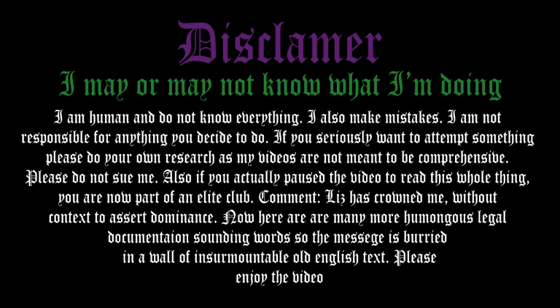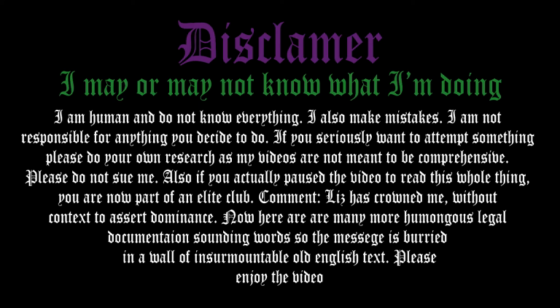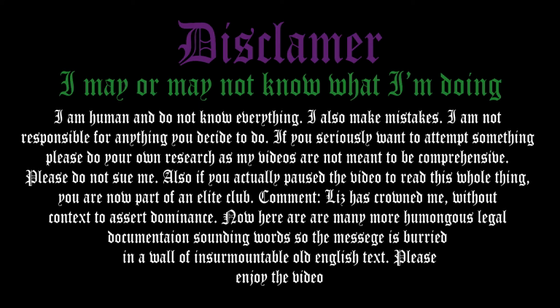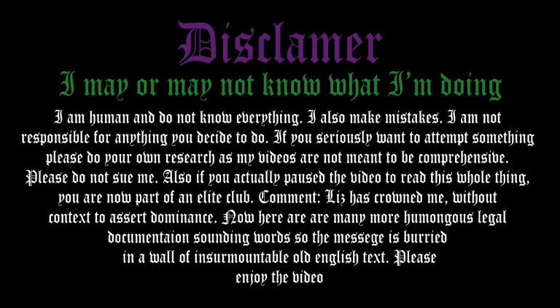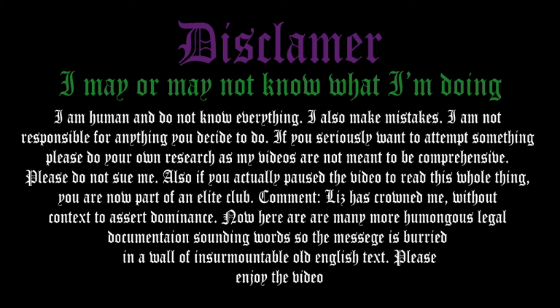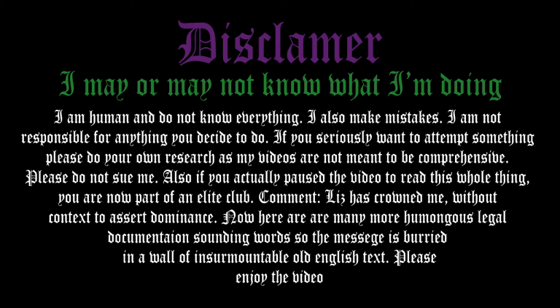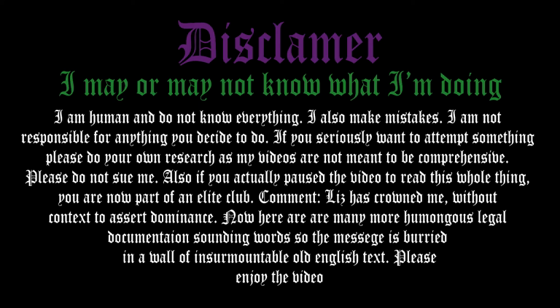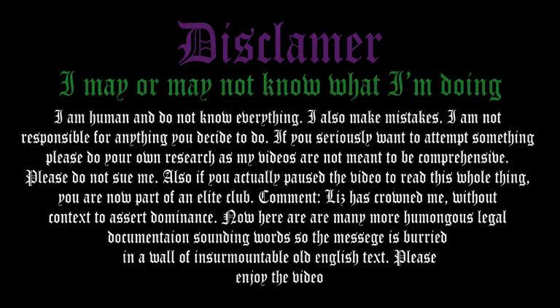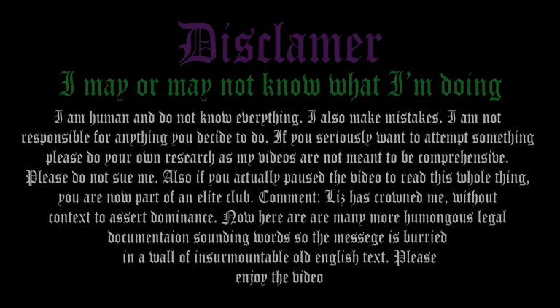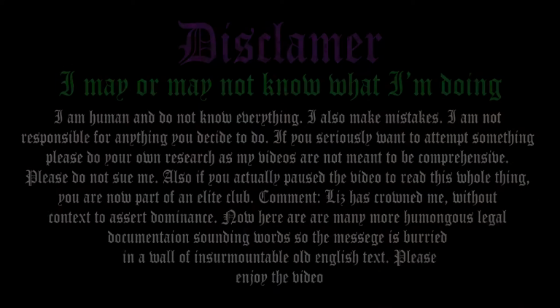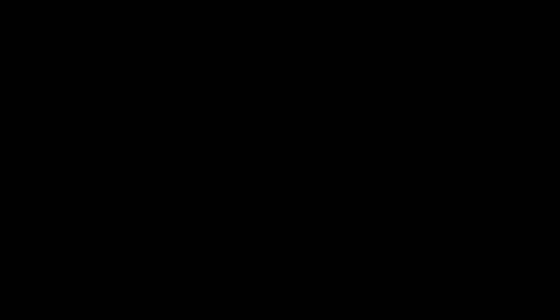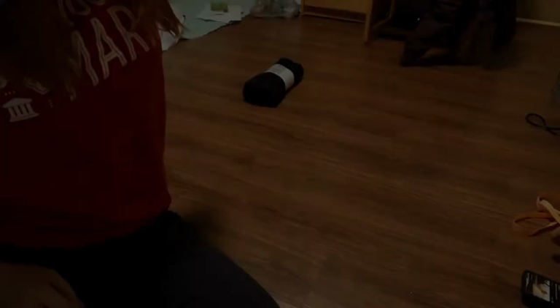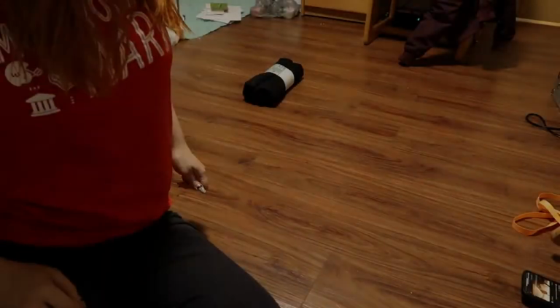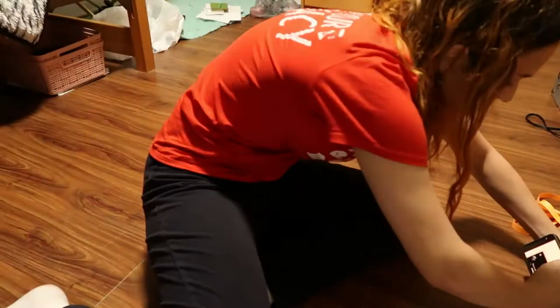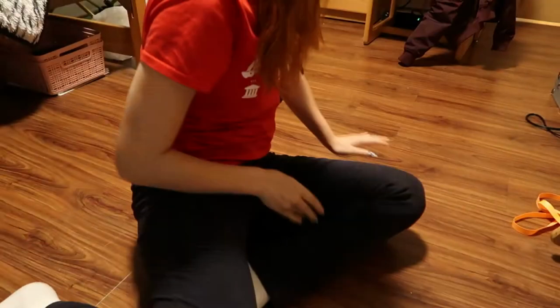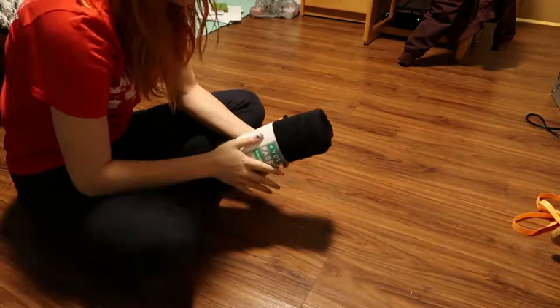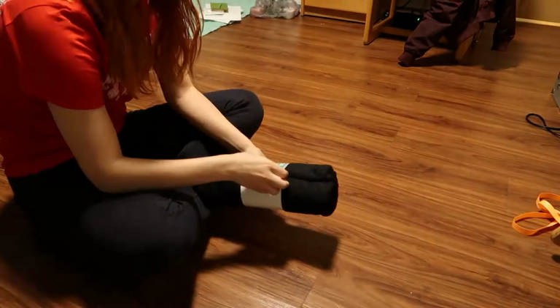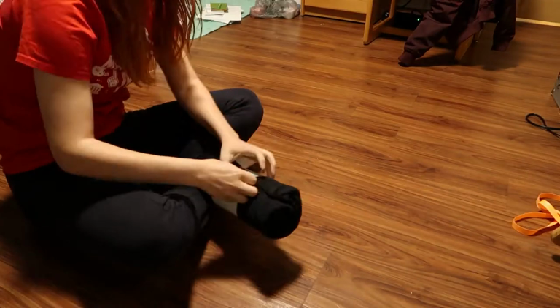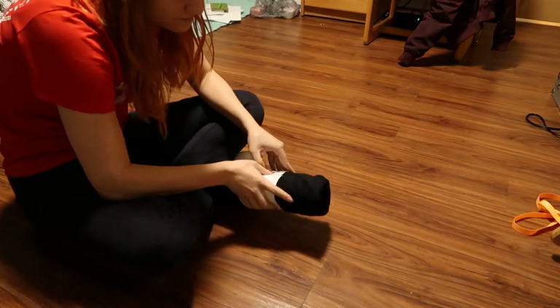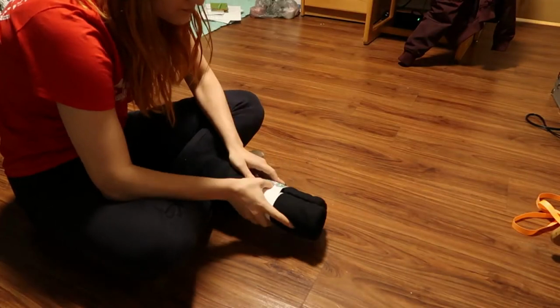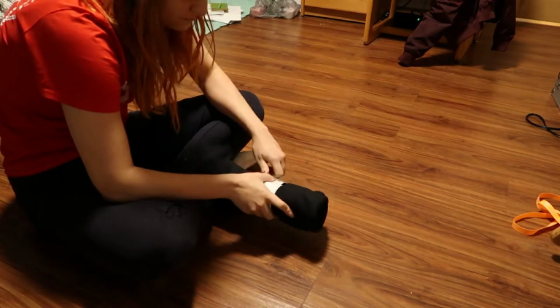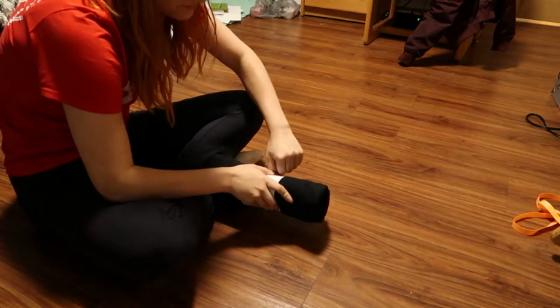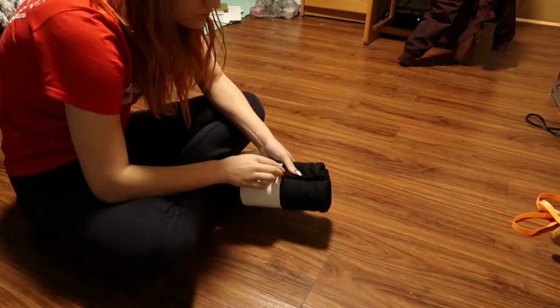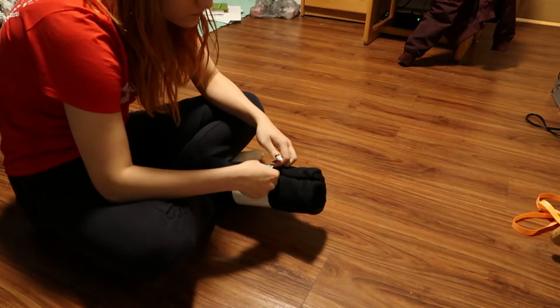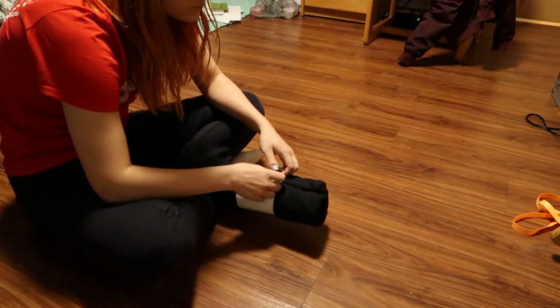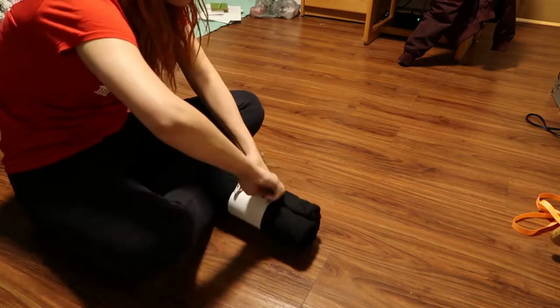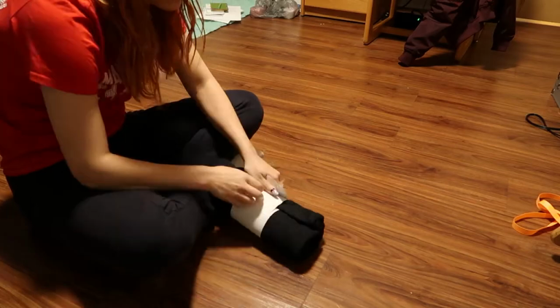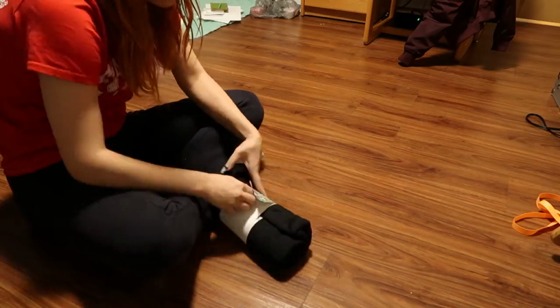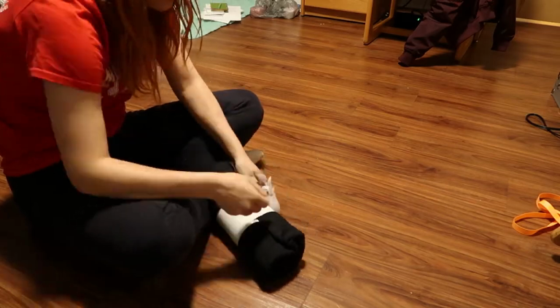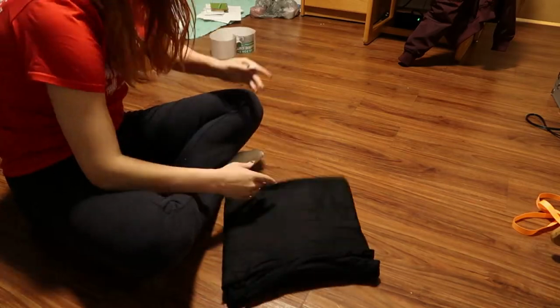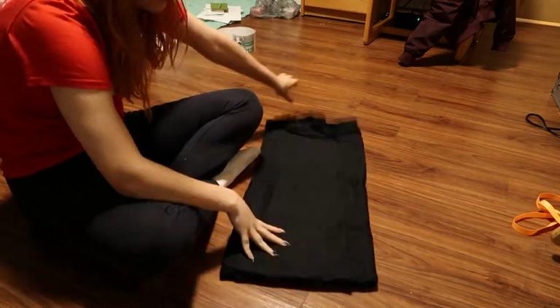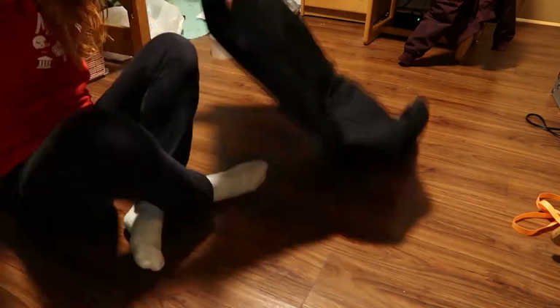Hello, monarchs of the internet! Today I'm going to be making a no sewing machine cape.